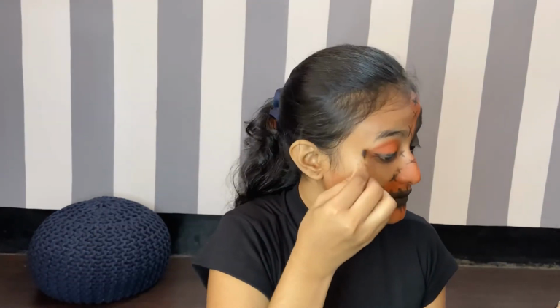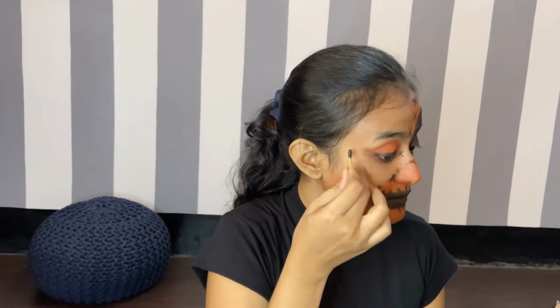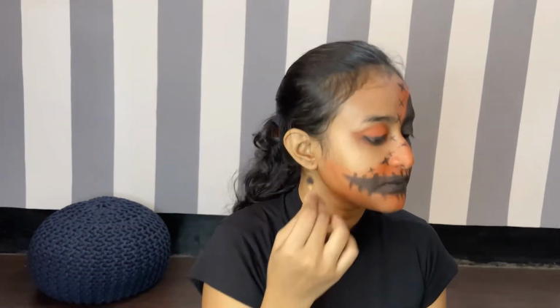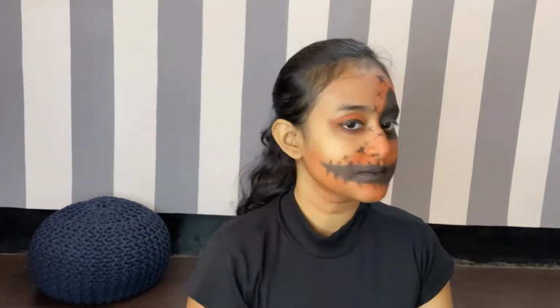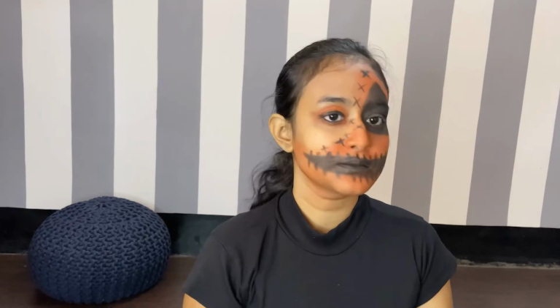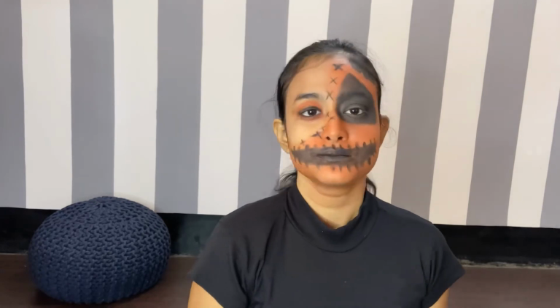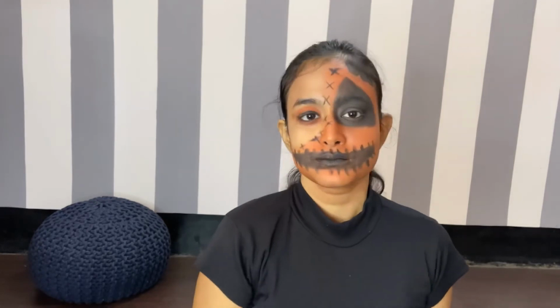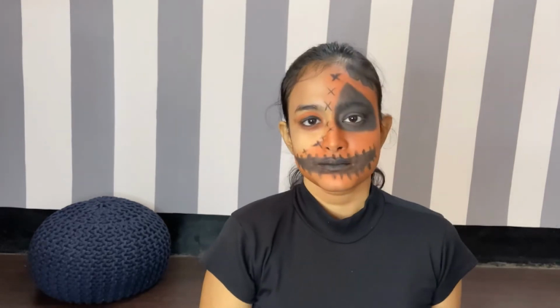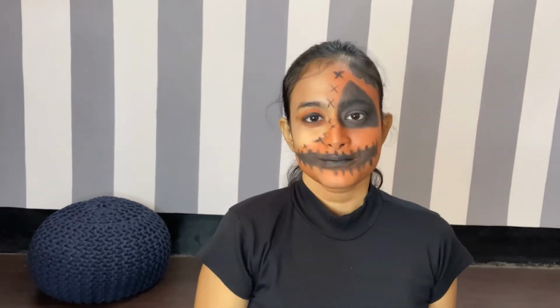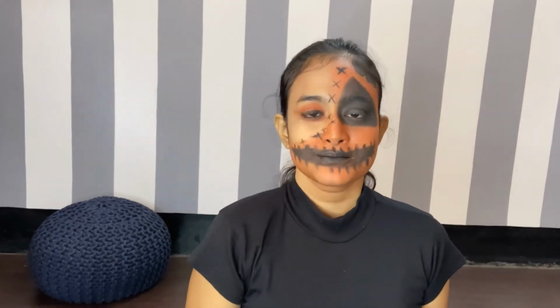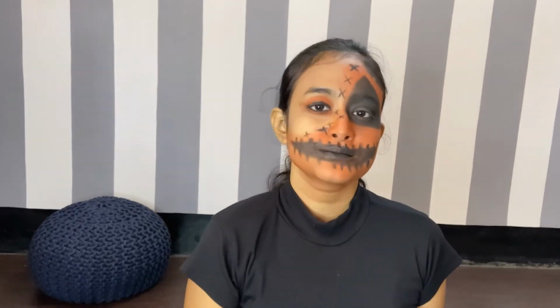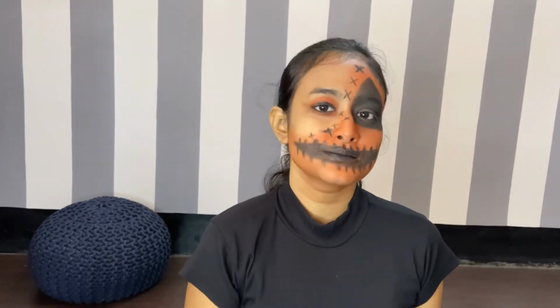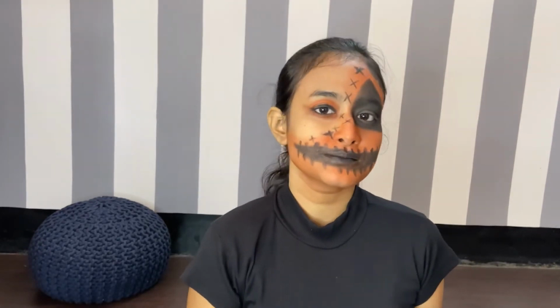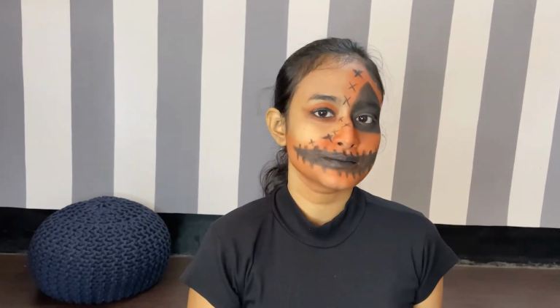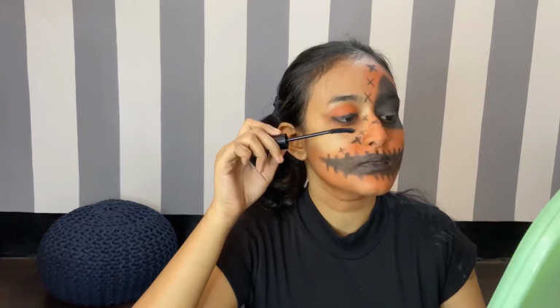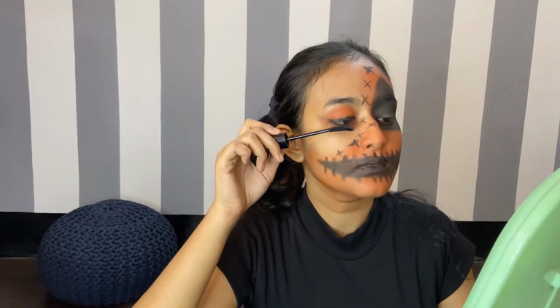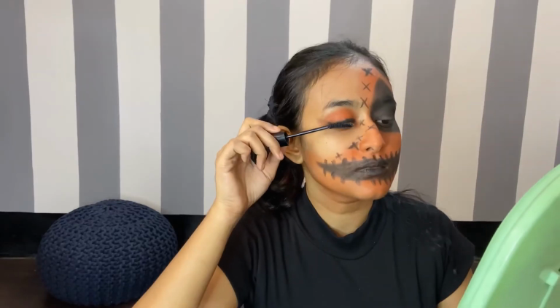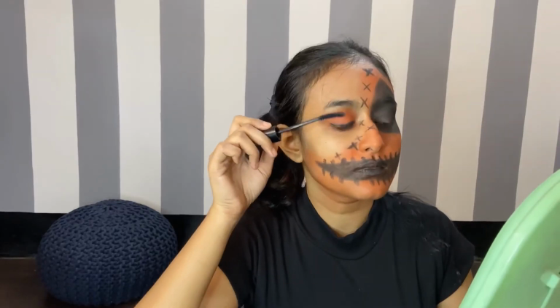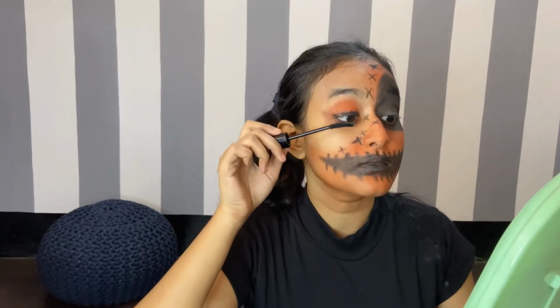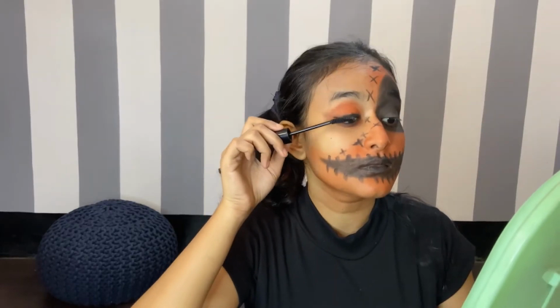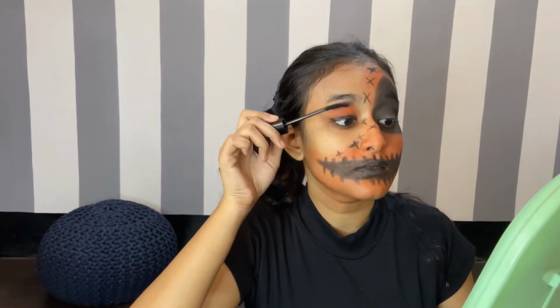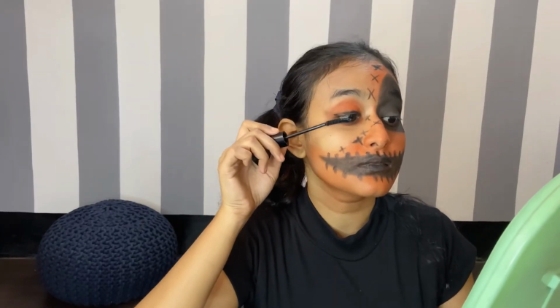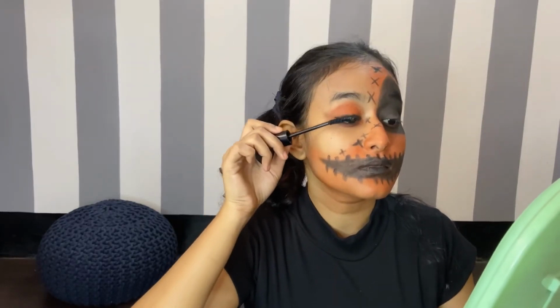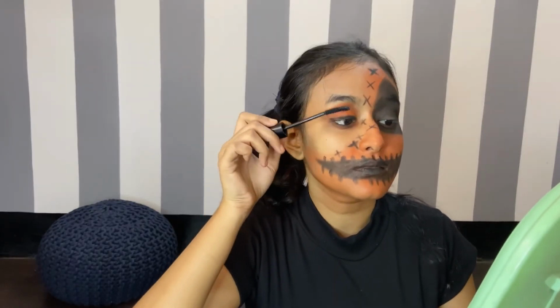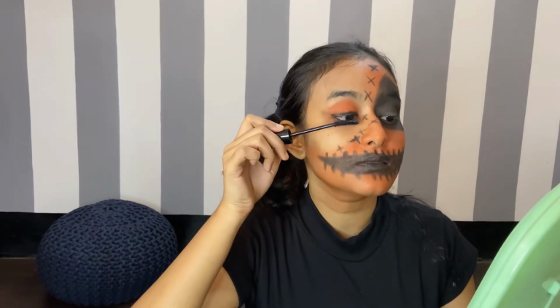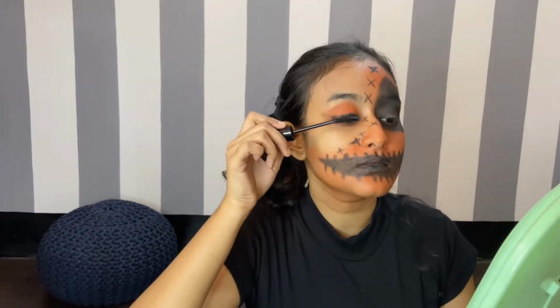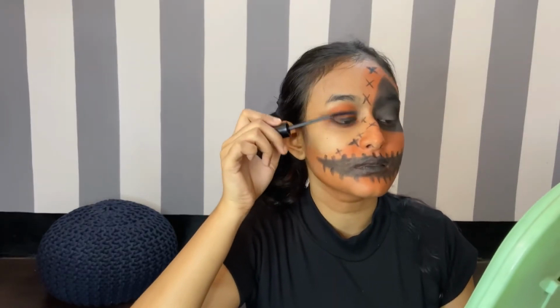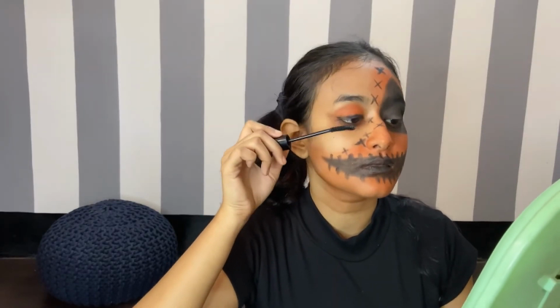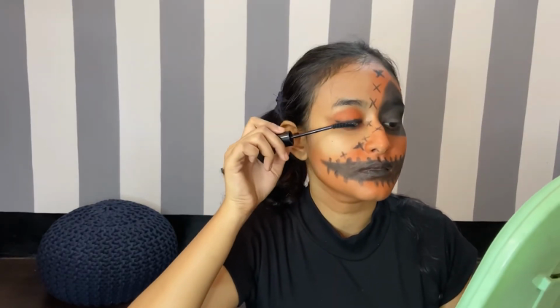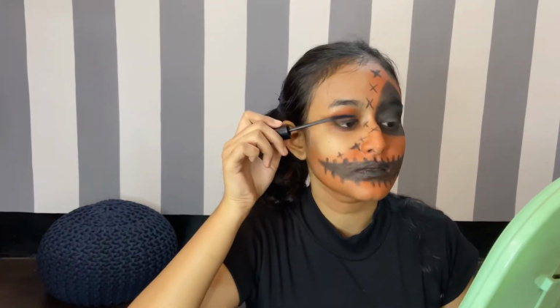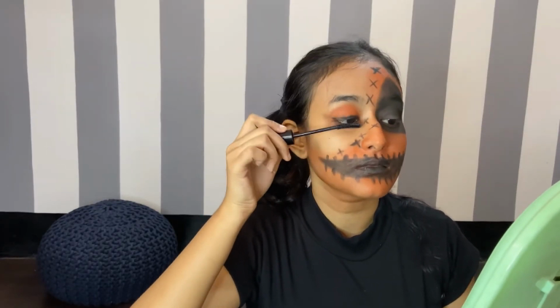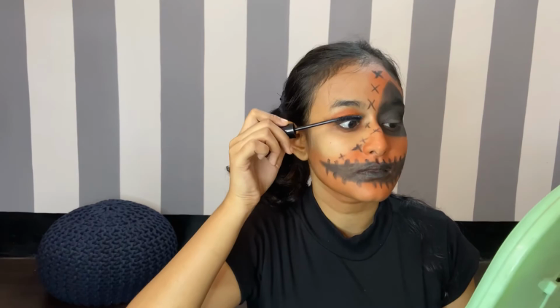I'll apply some mascara on the other eye and I have tied my hair into two ponytails.